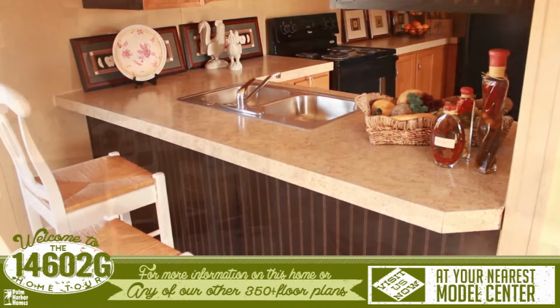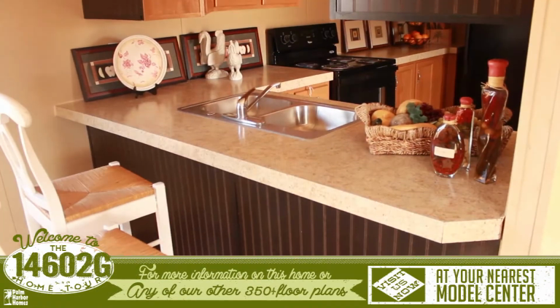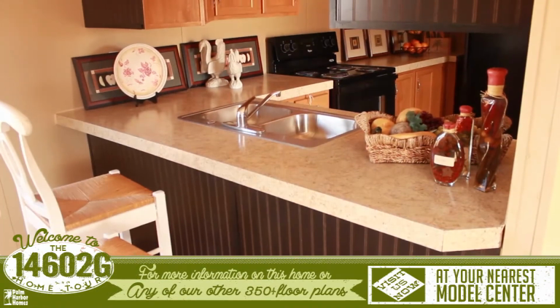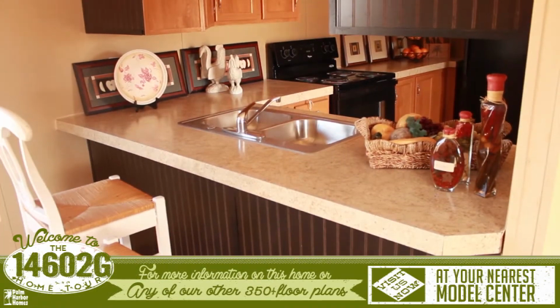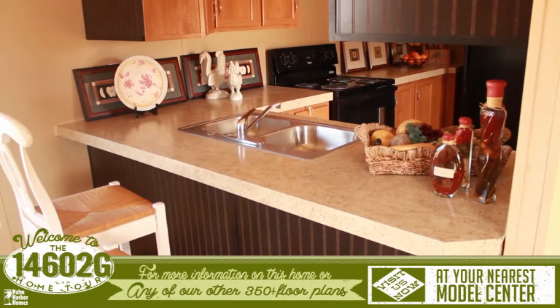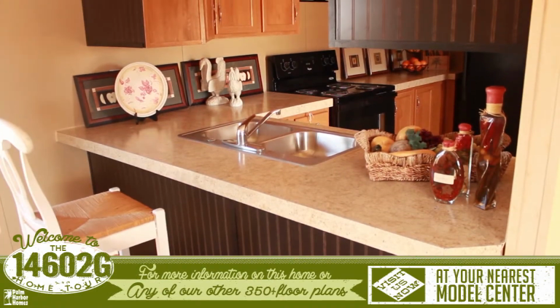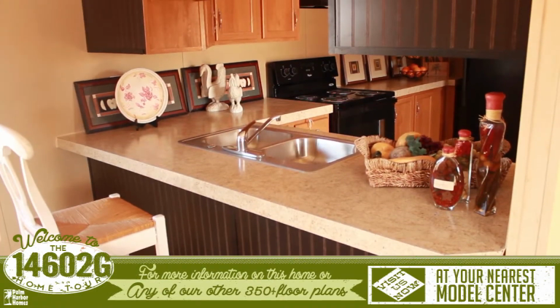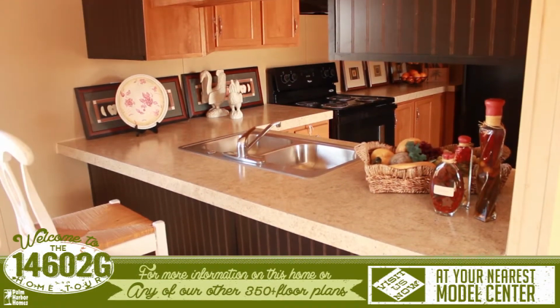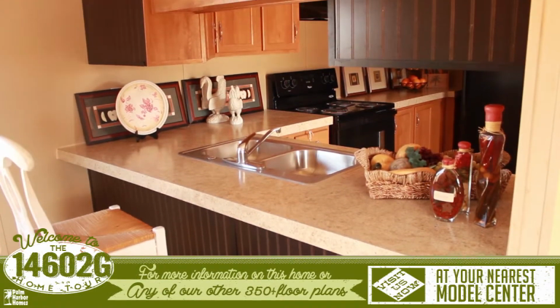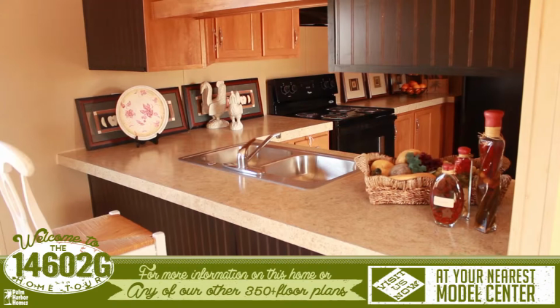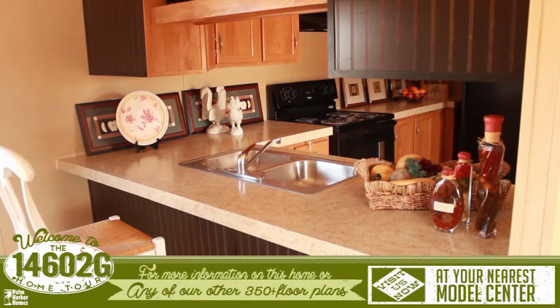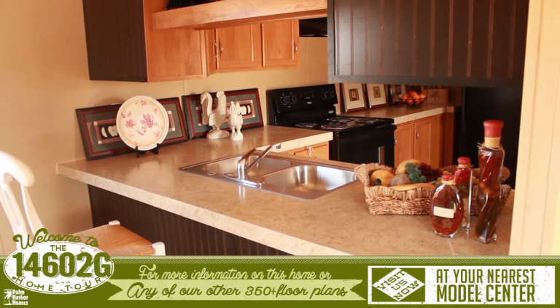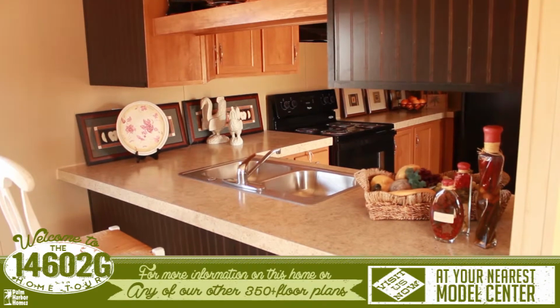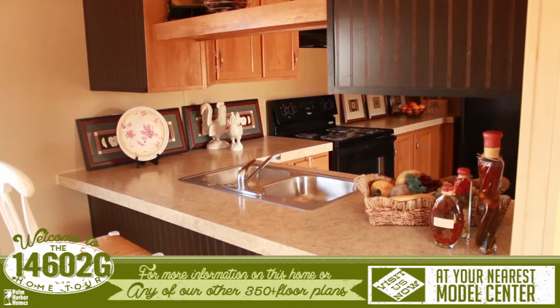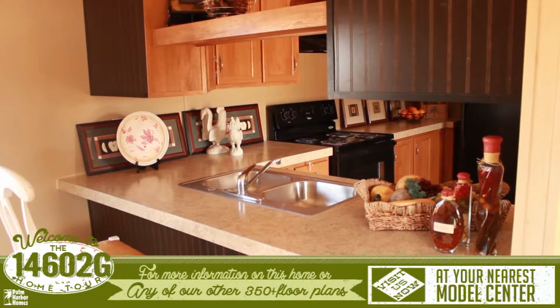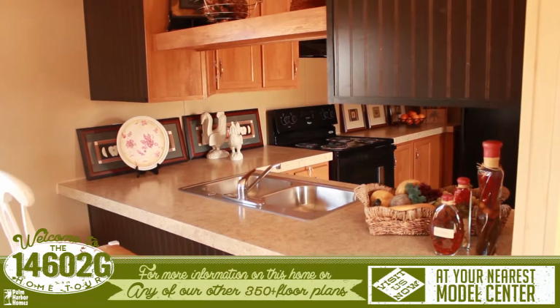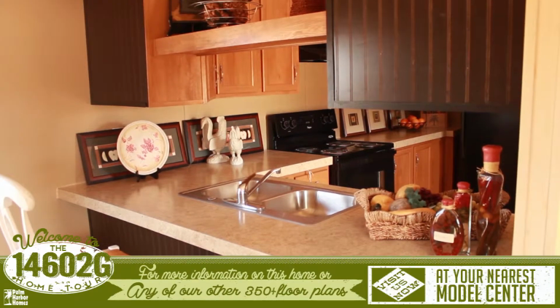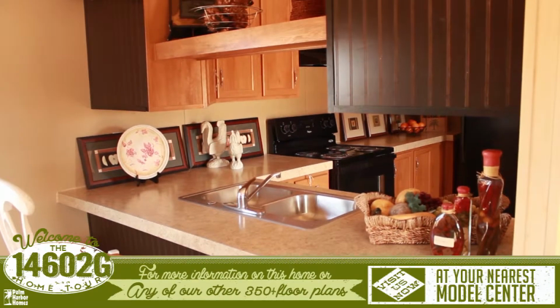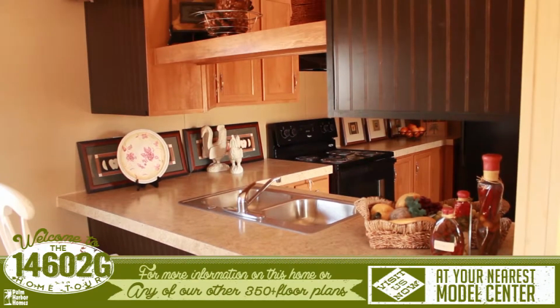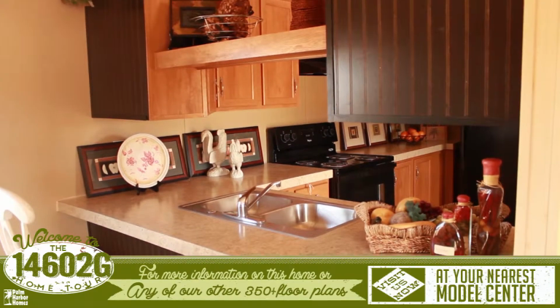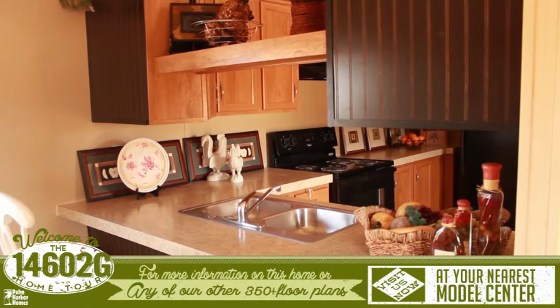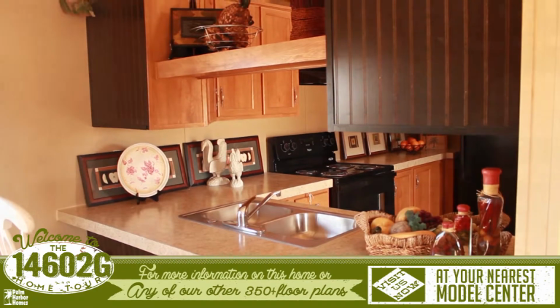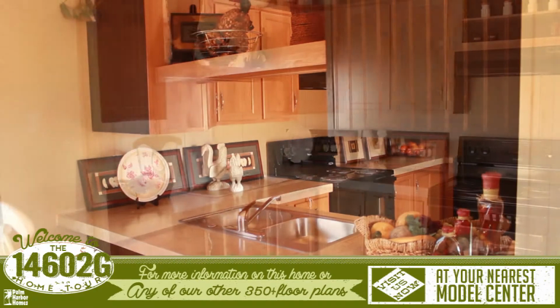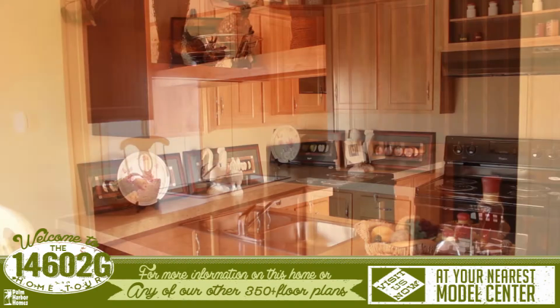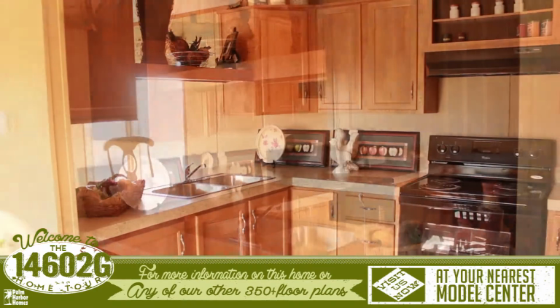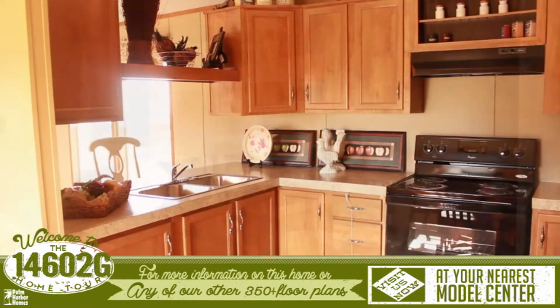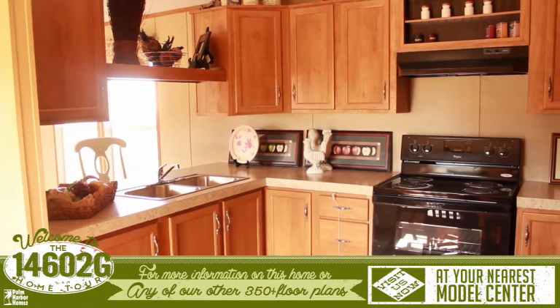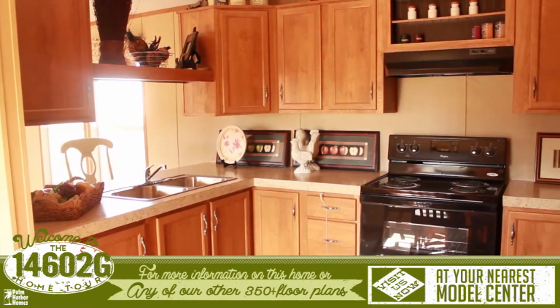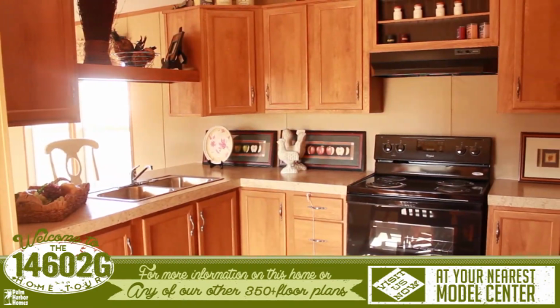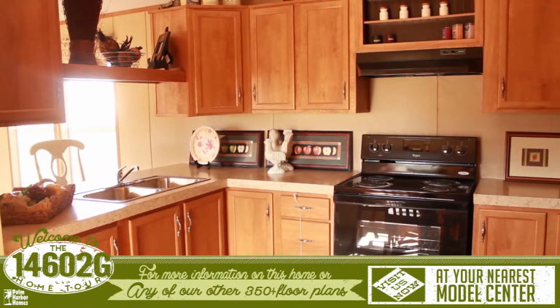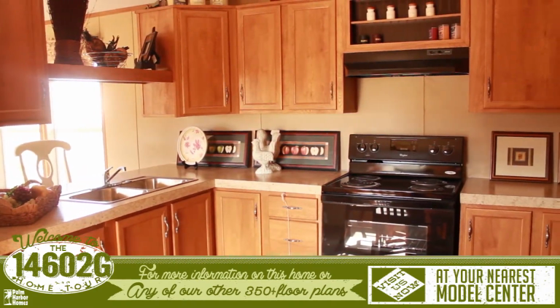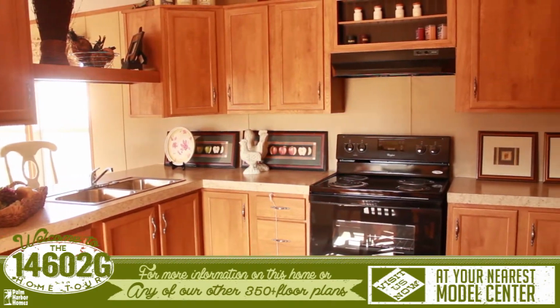The kitchen features countertops with exceptional space, extra shelving, and more room to move around.